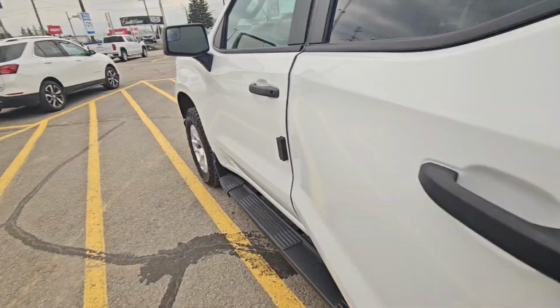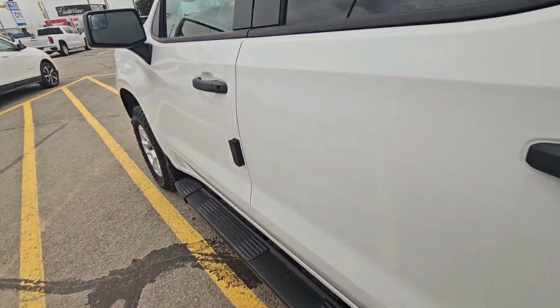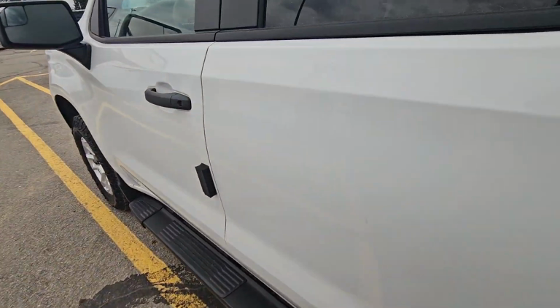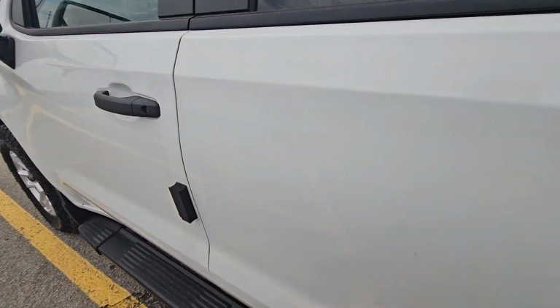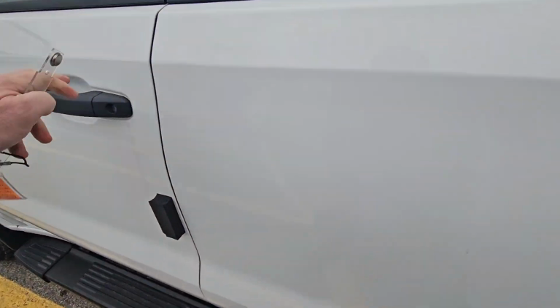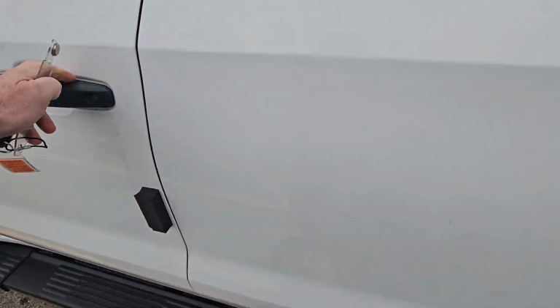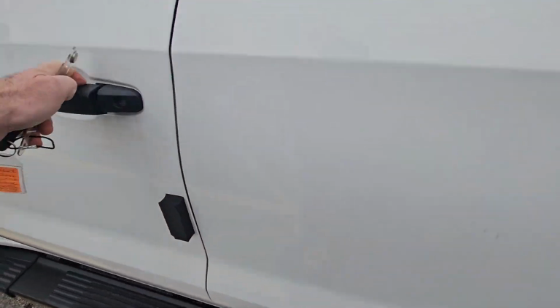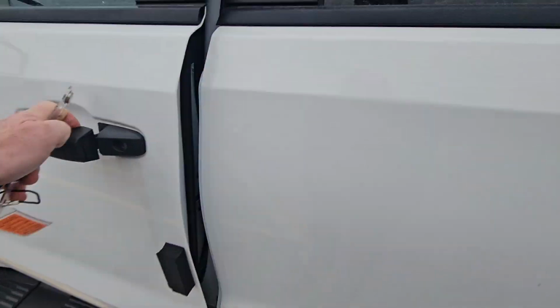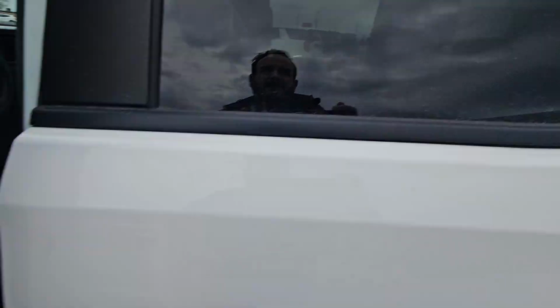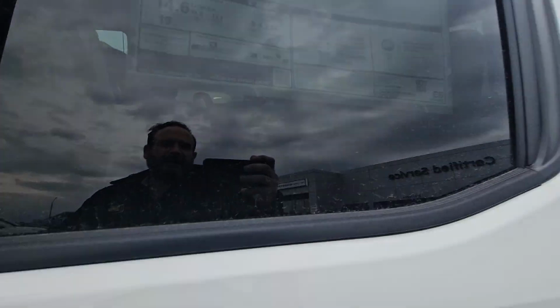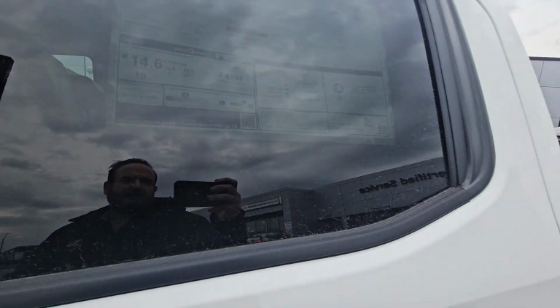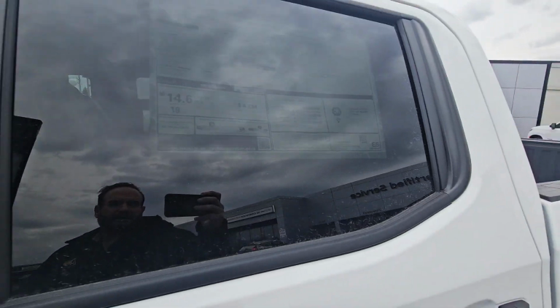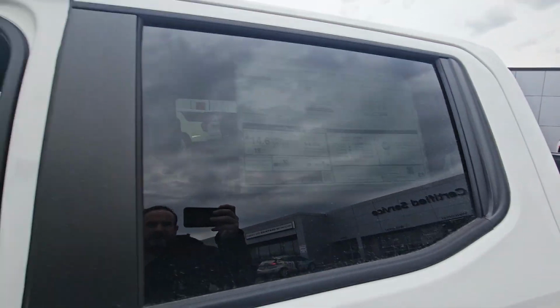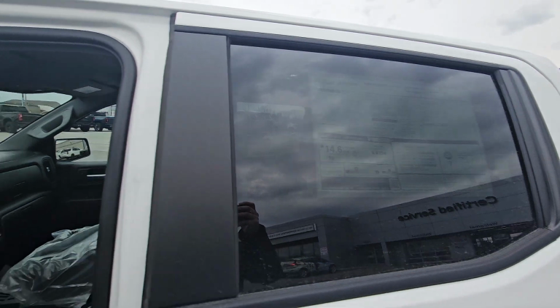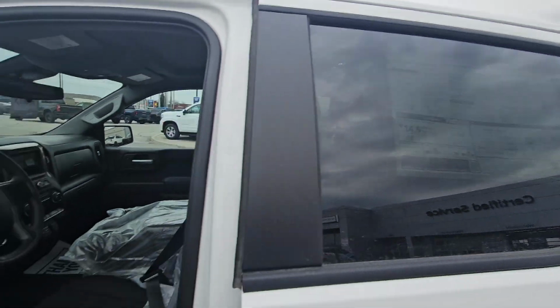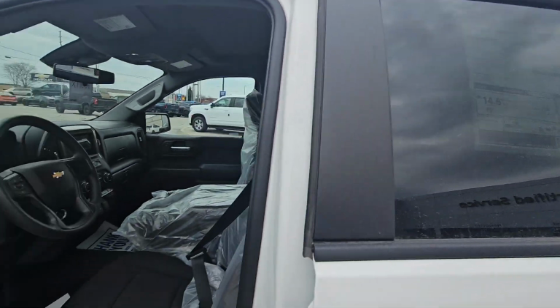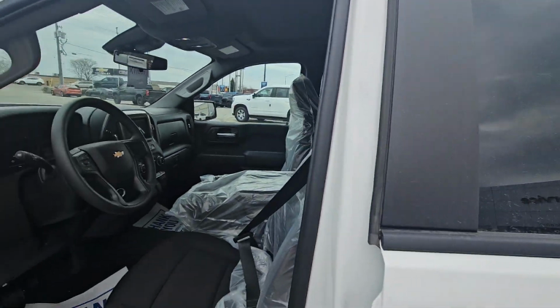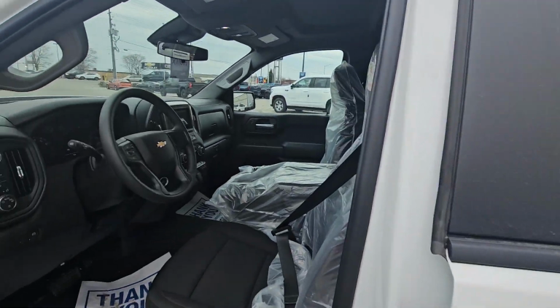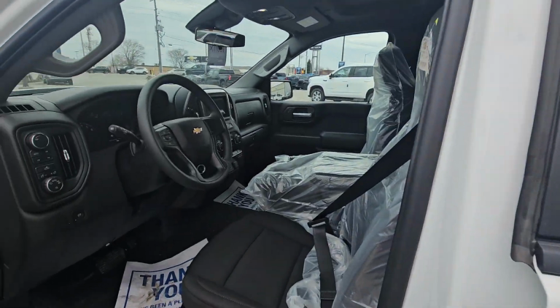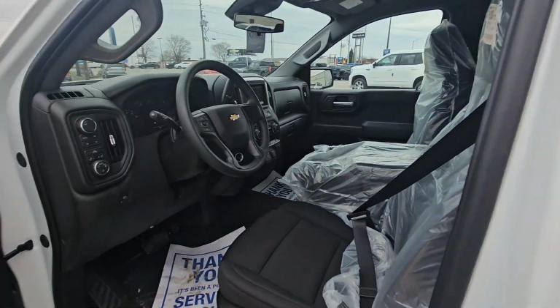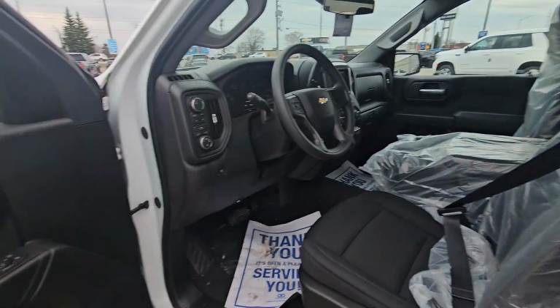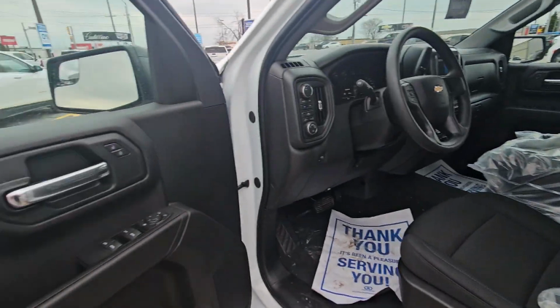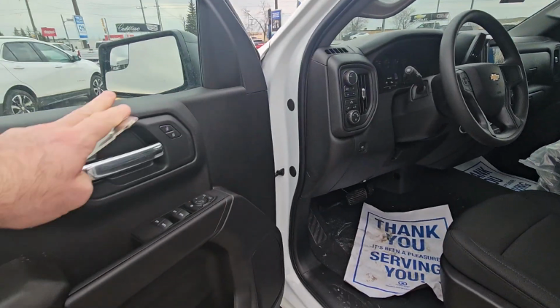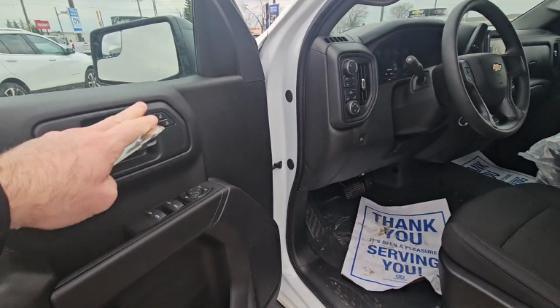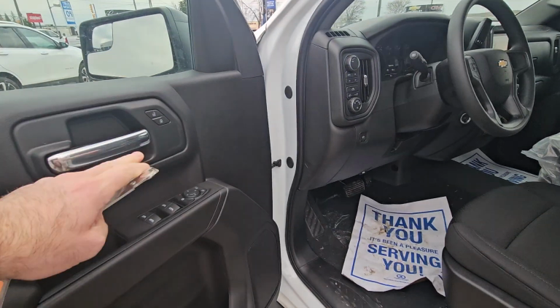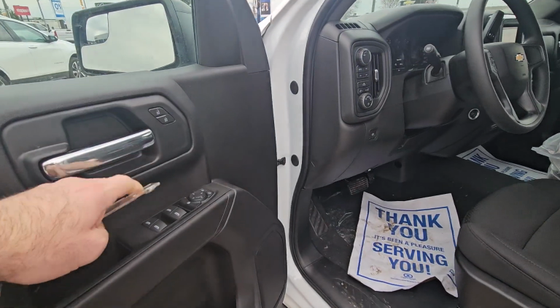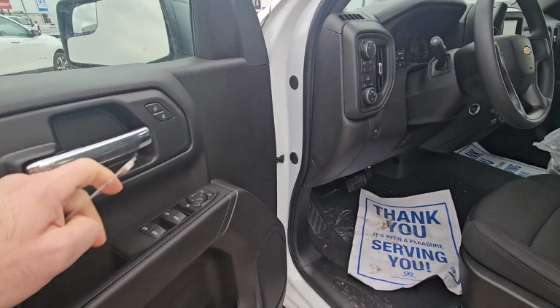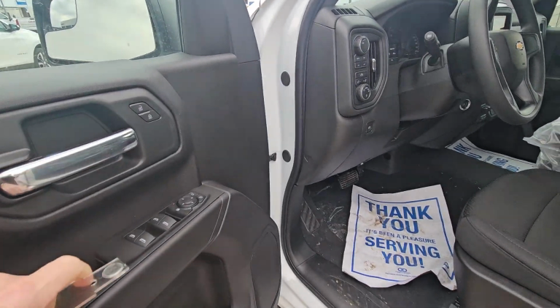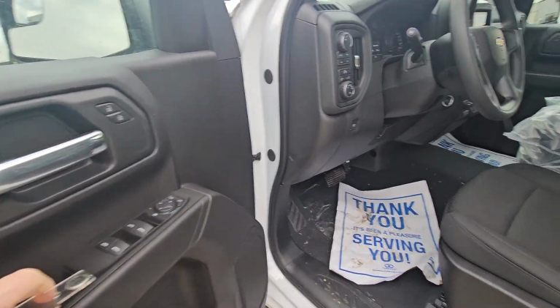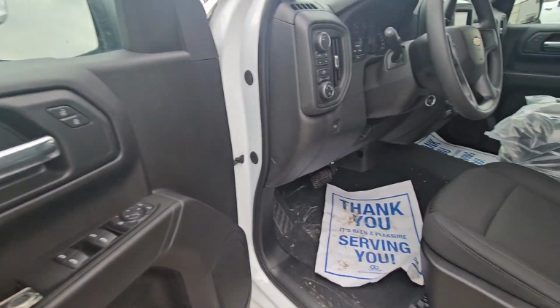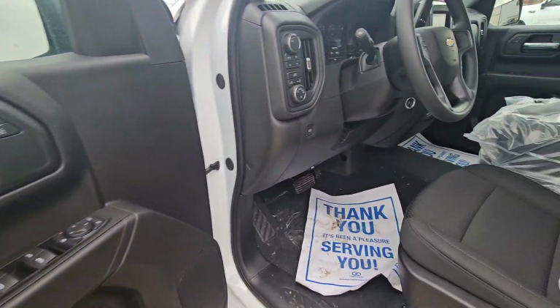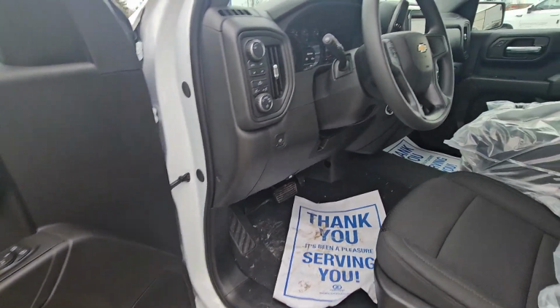As far as equipment, it still has the deep tint glass all in the back. Power windows, power locks, power mirrors.